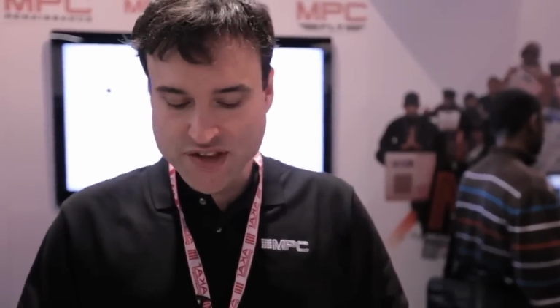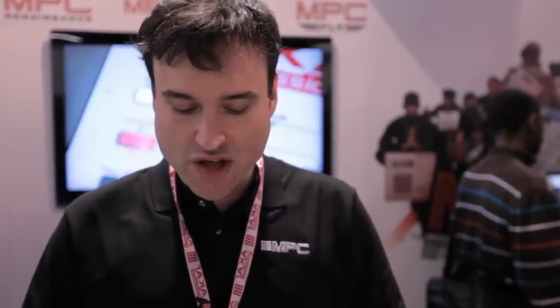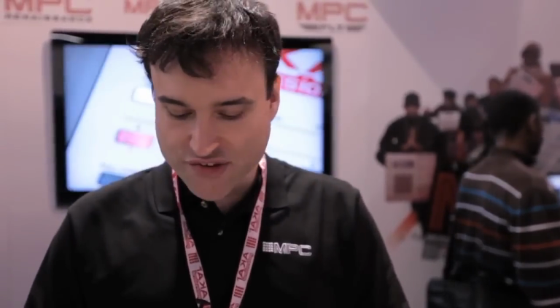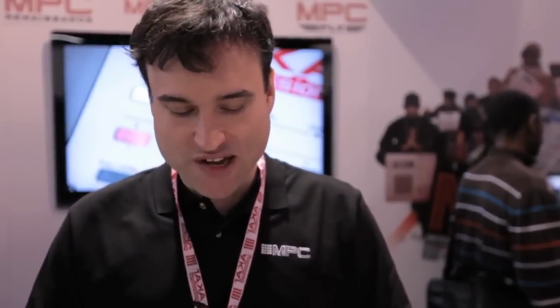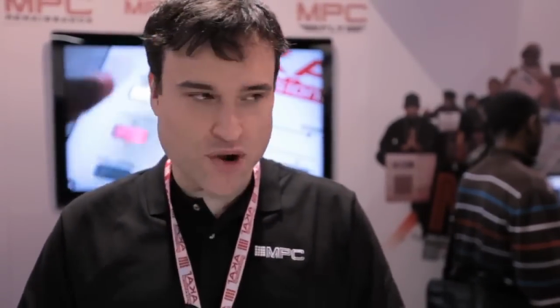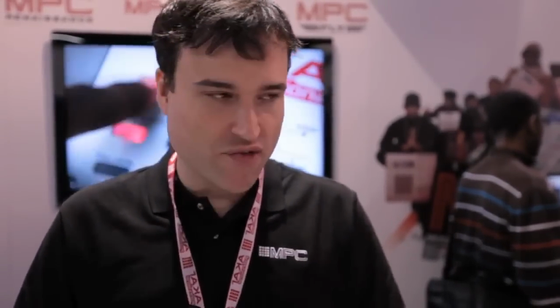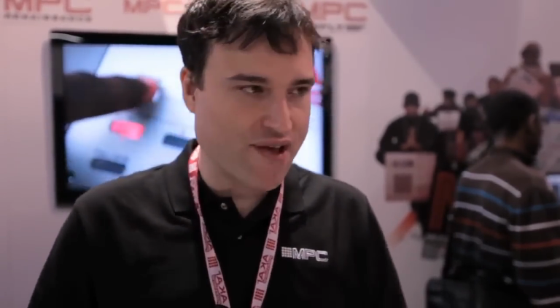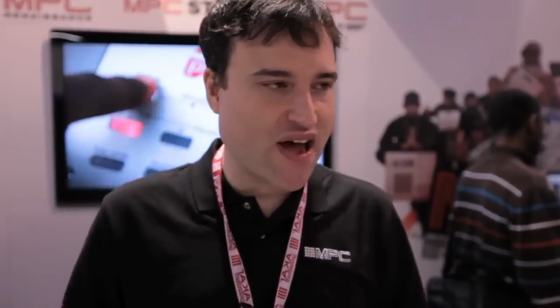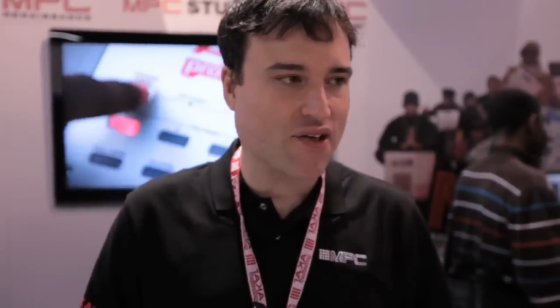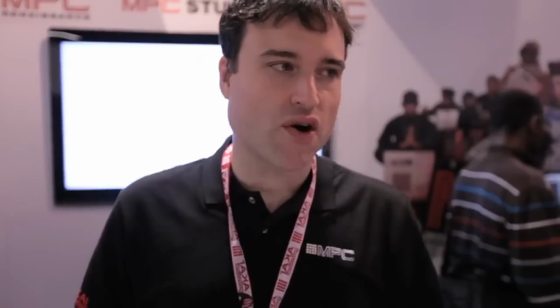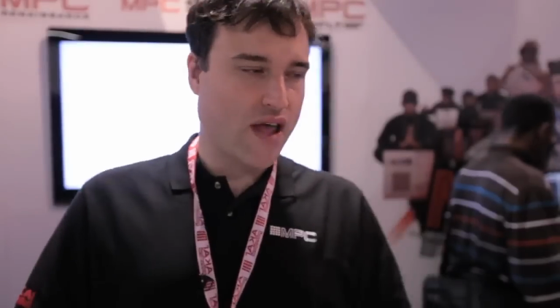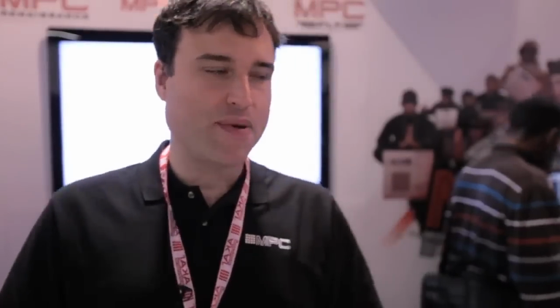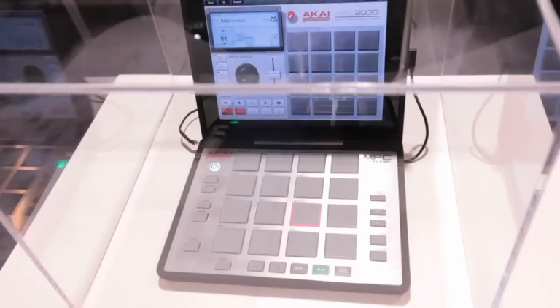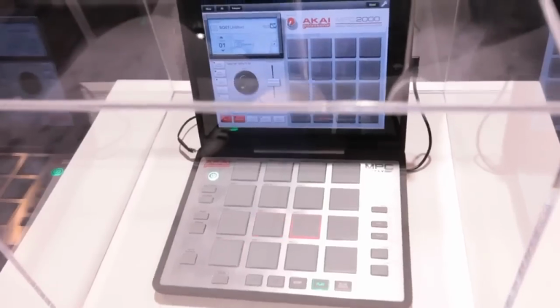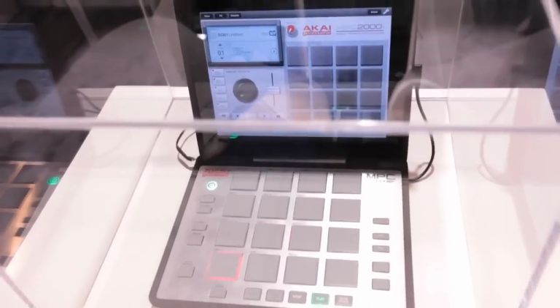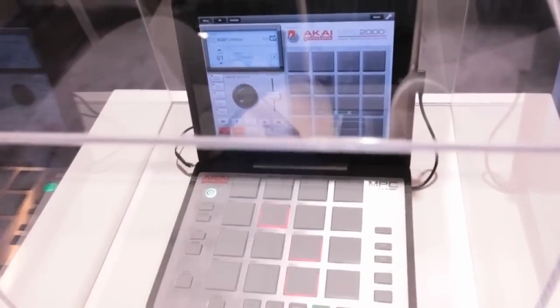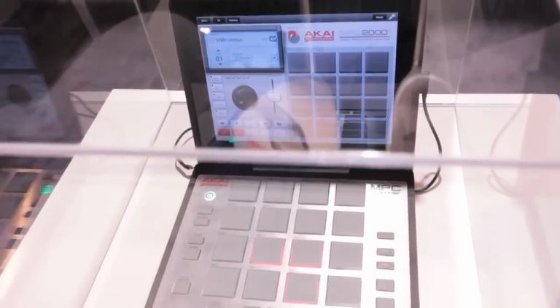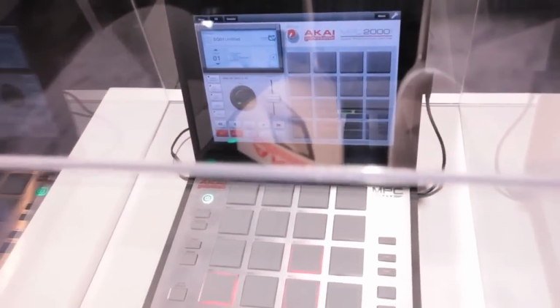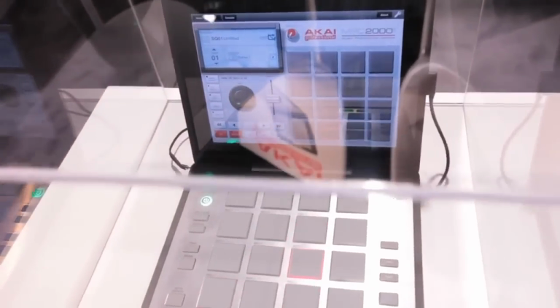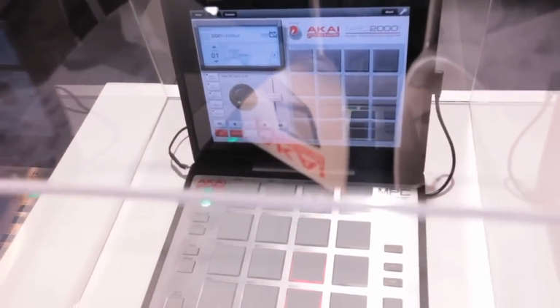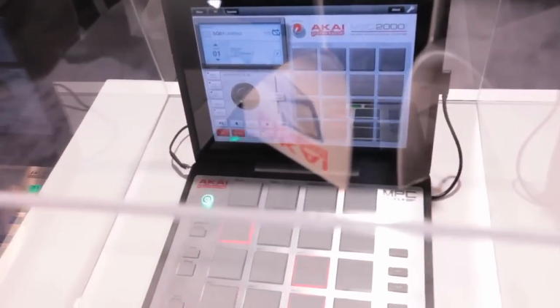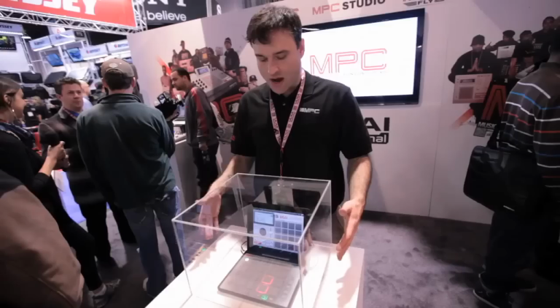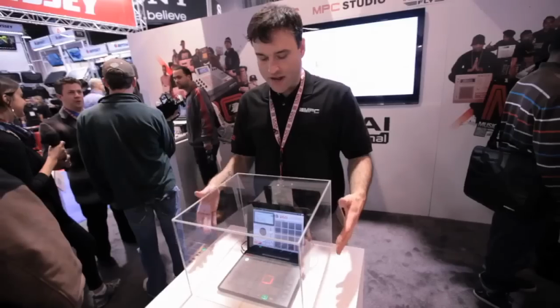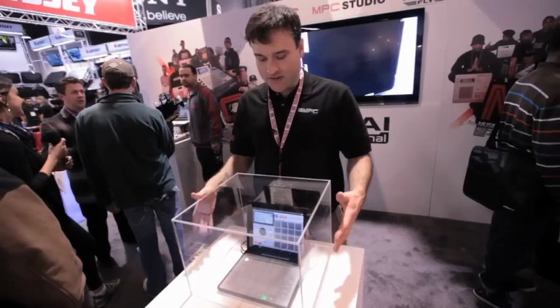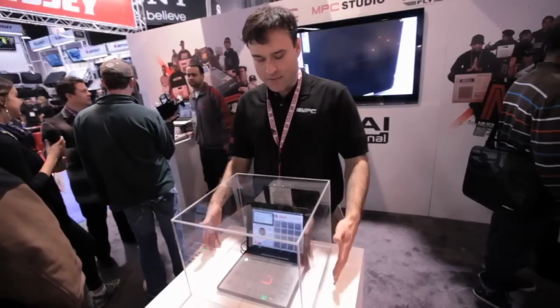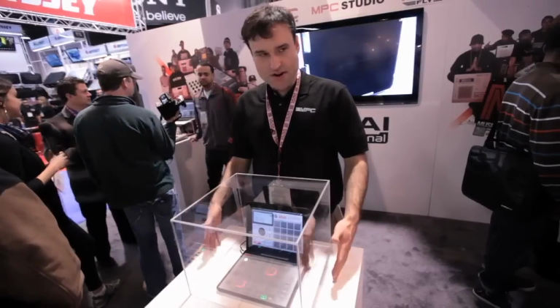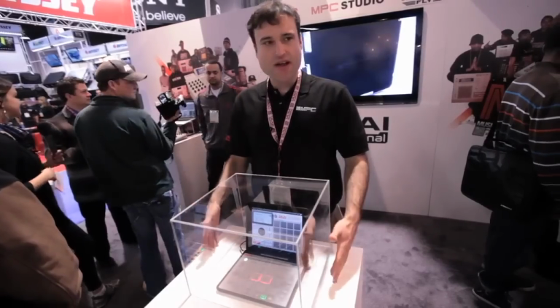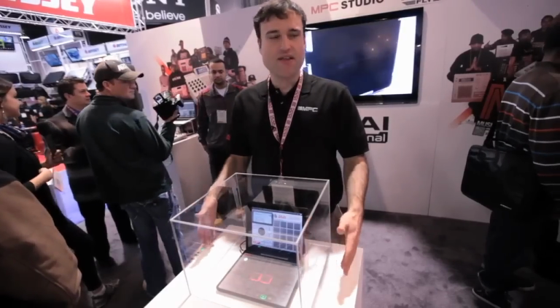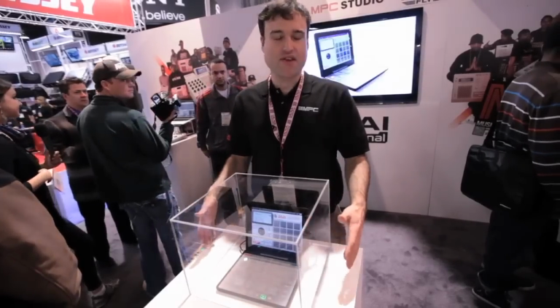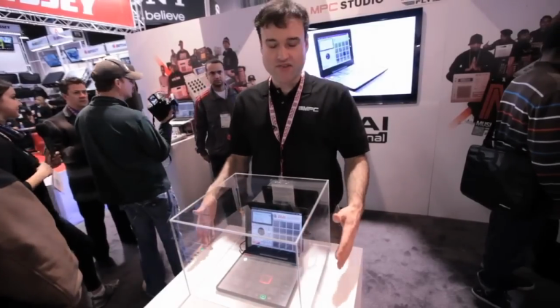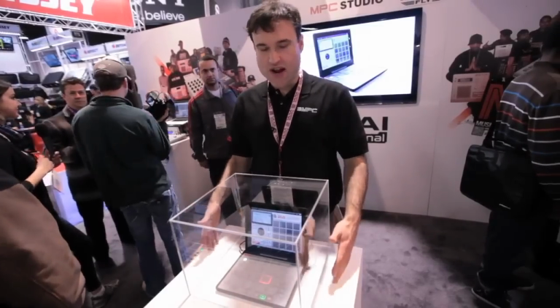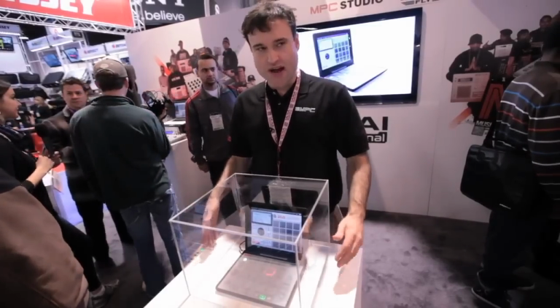This will also export as WAV files or MP3 files. And this will be out in summer, and this is $2.99.